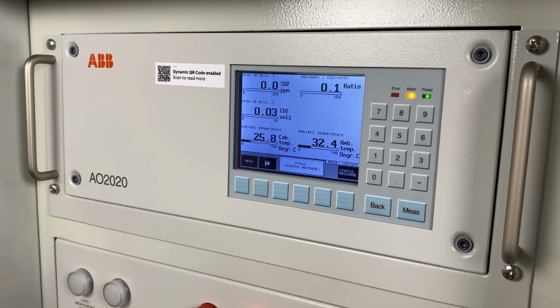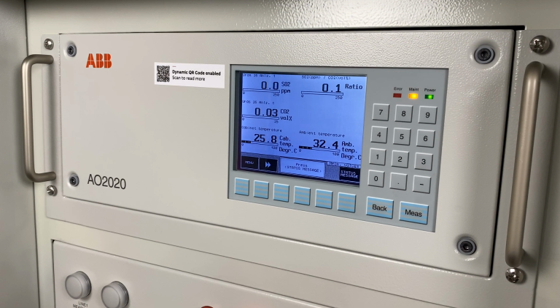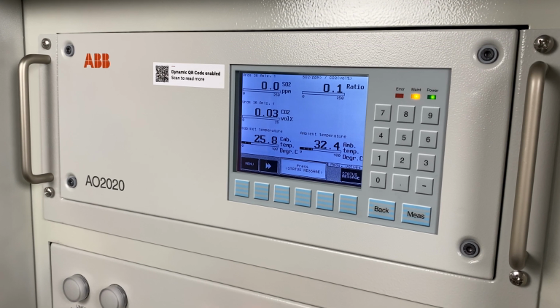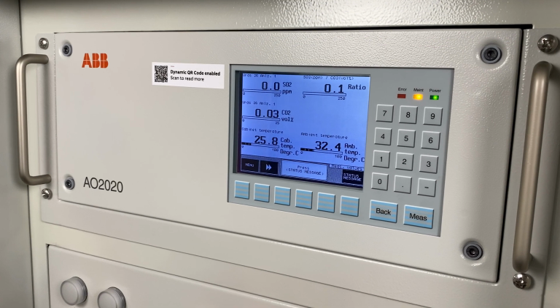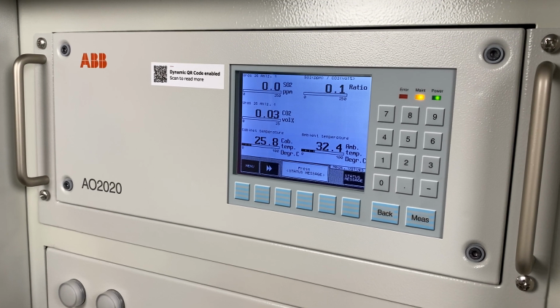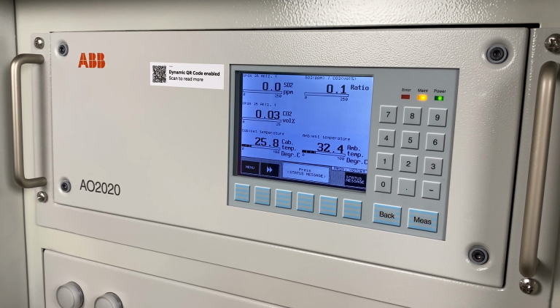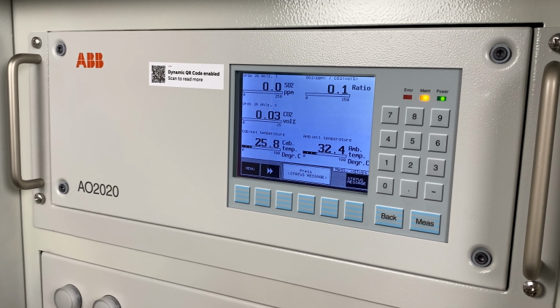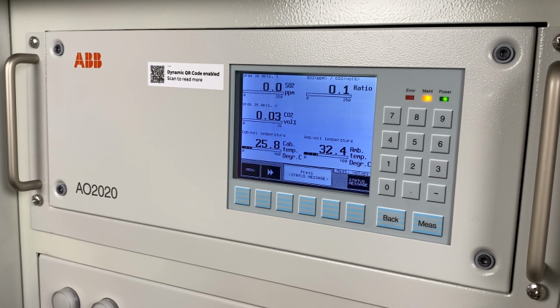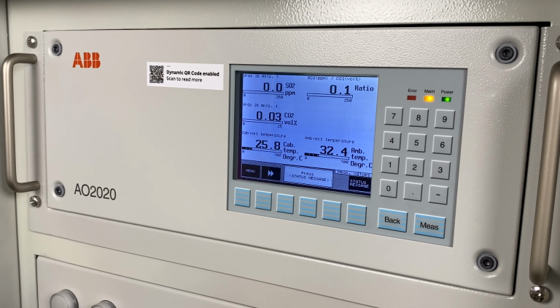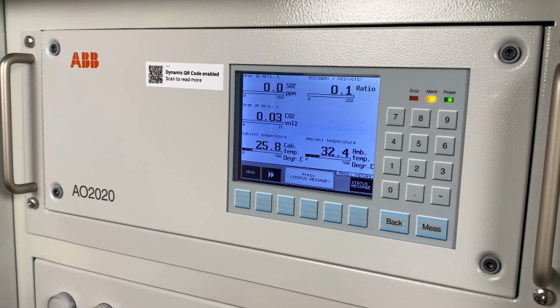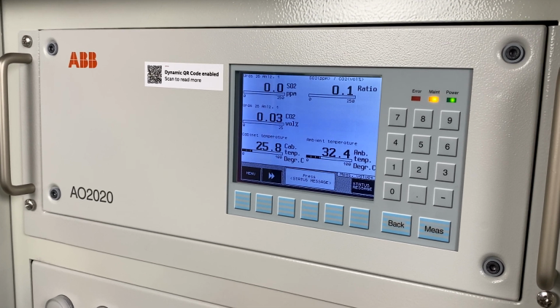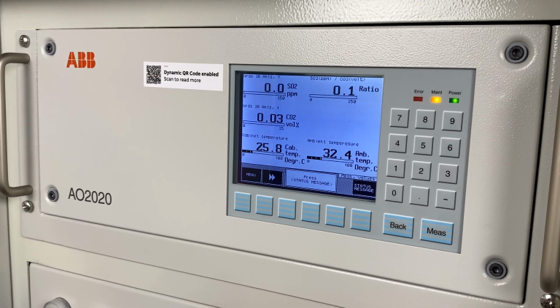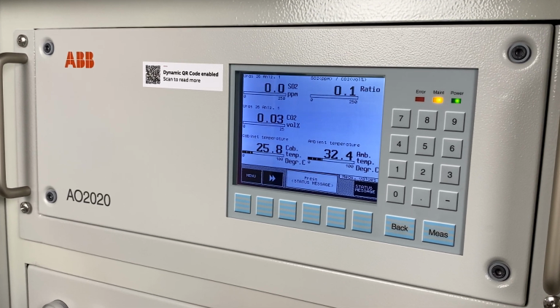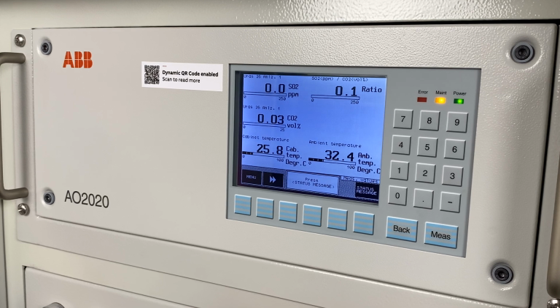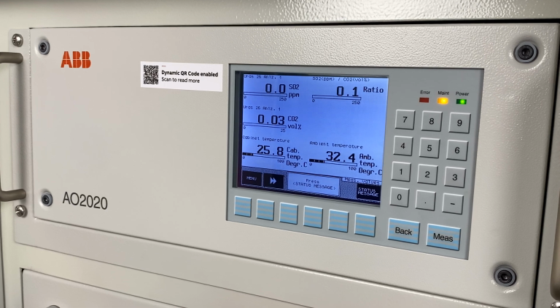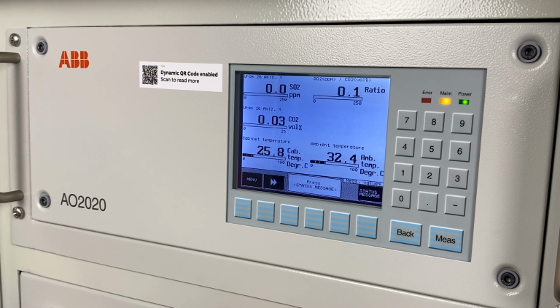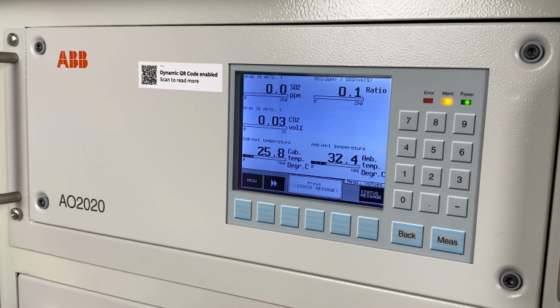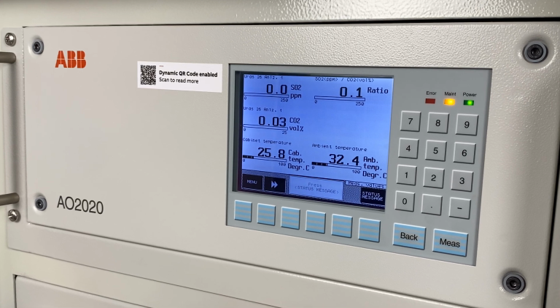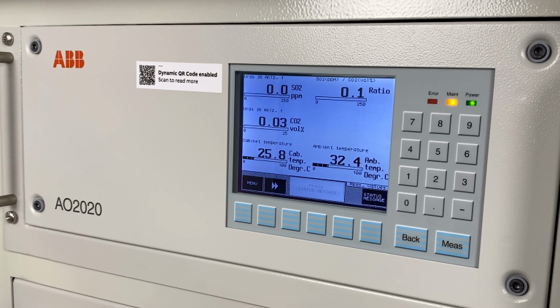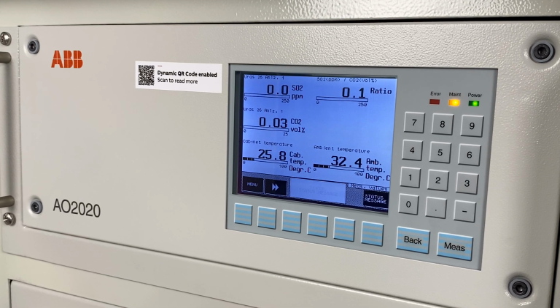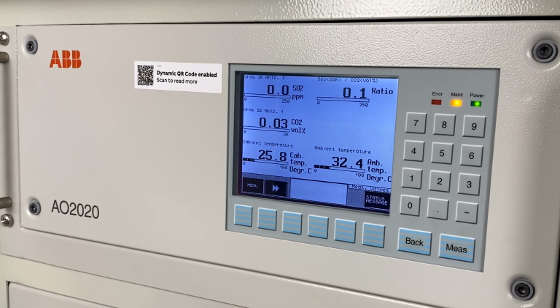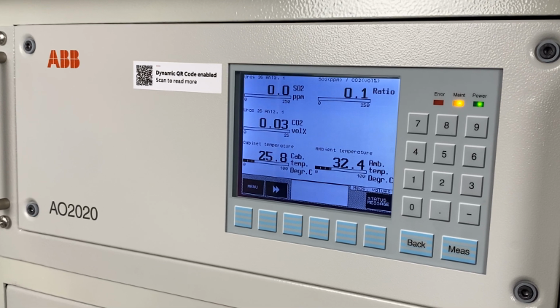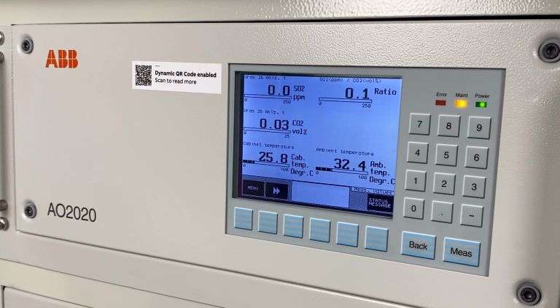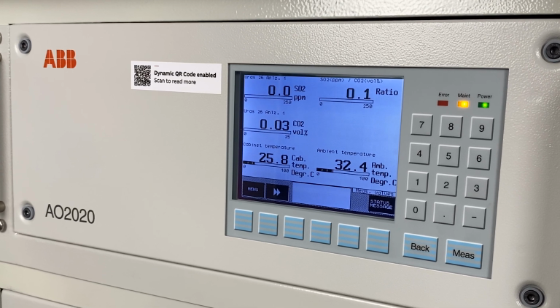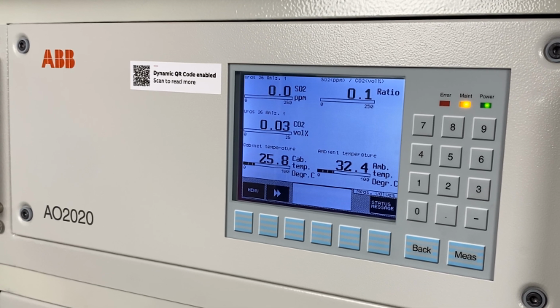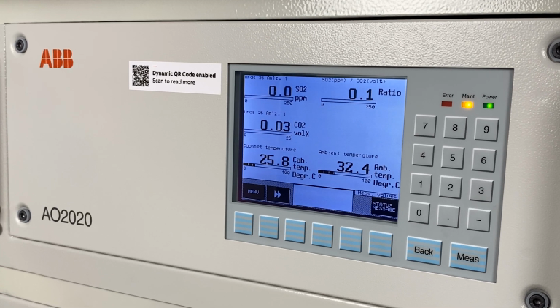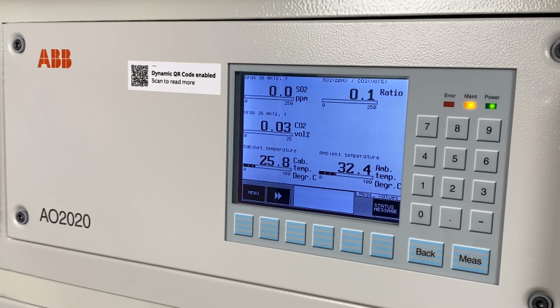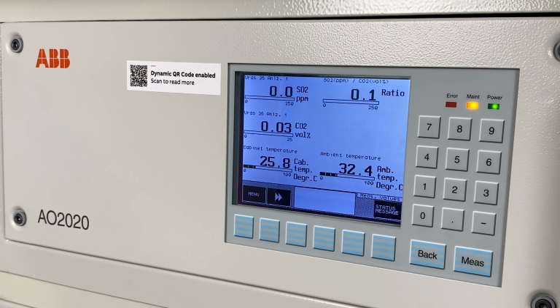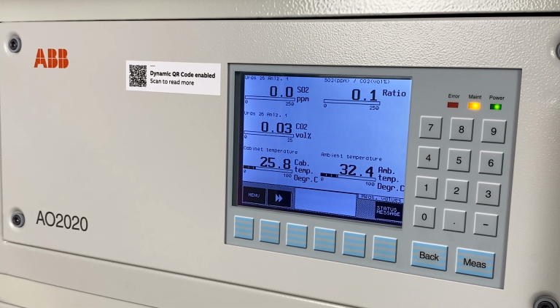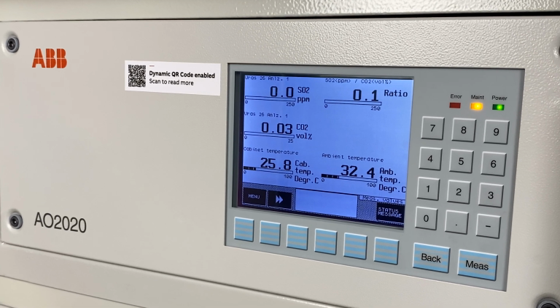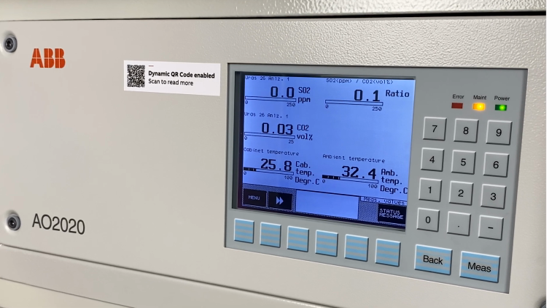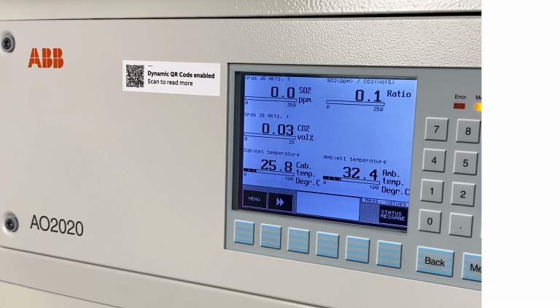Make your maintenance work more efficient and reduce downtime with ABB software solutions for continuous gas analyzers.